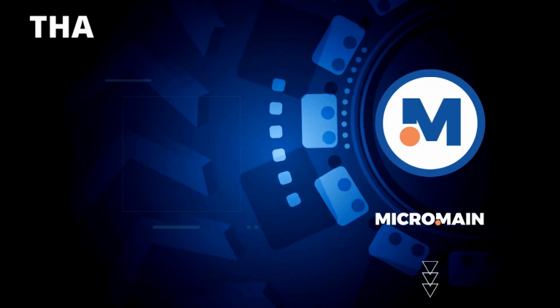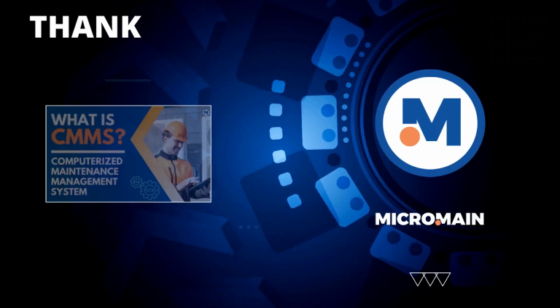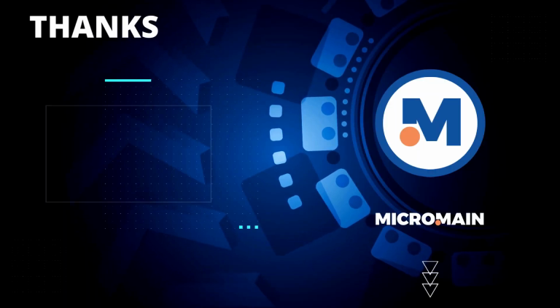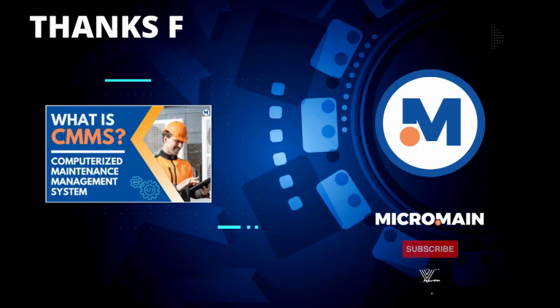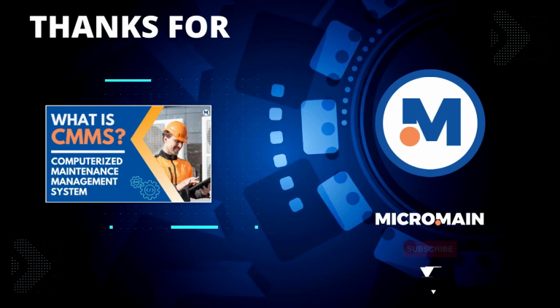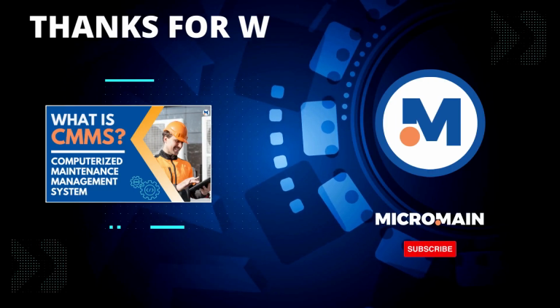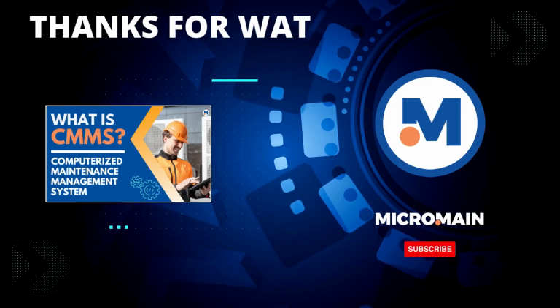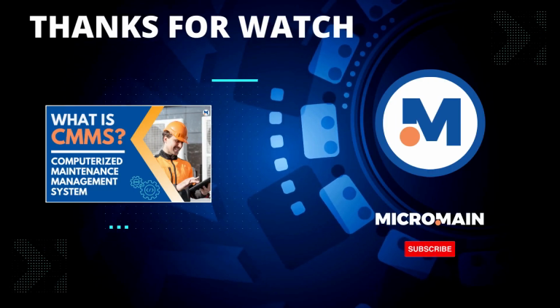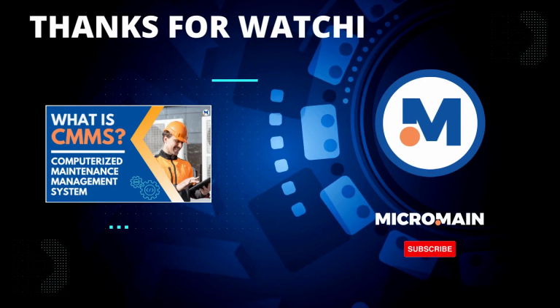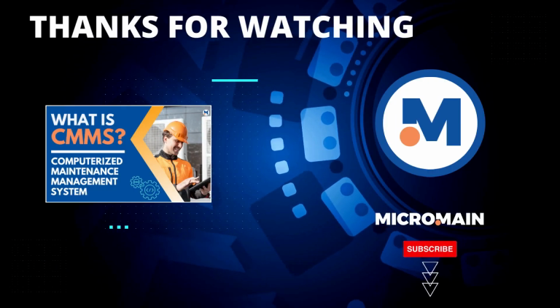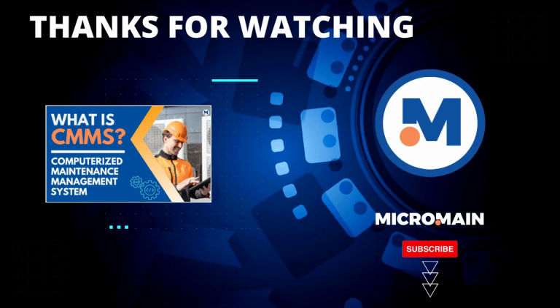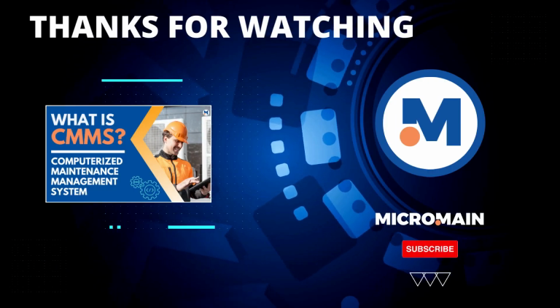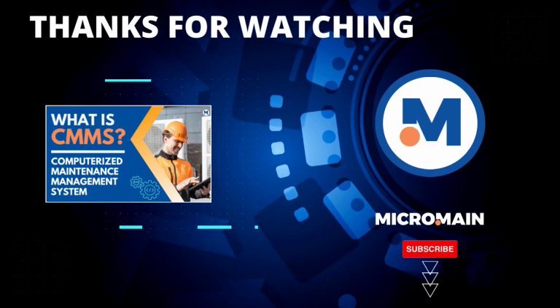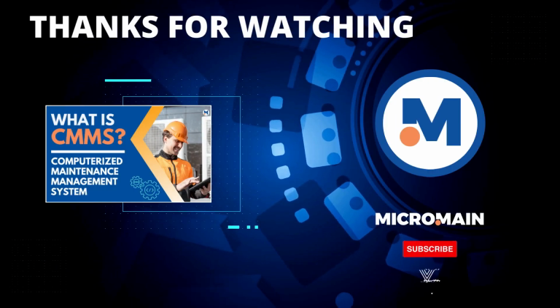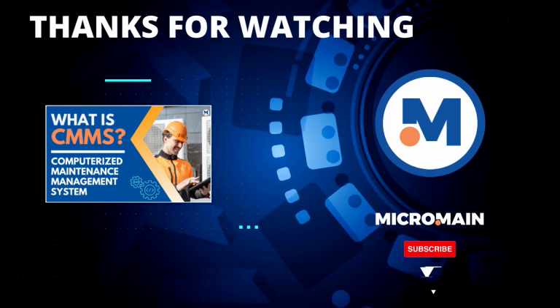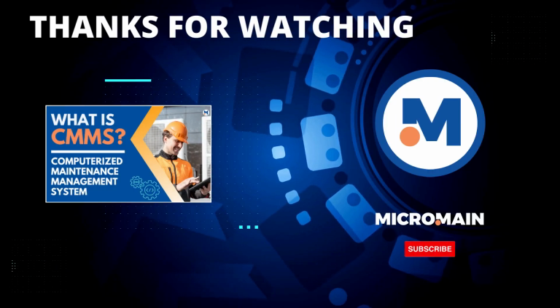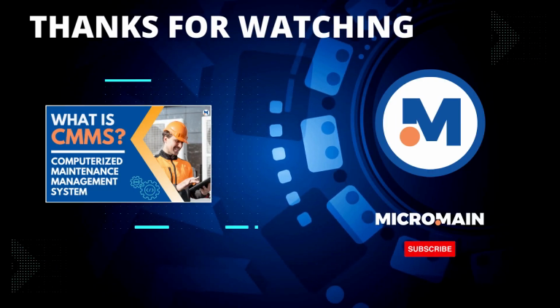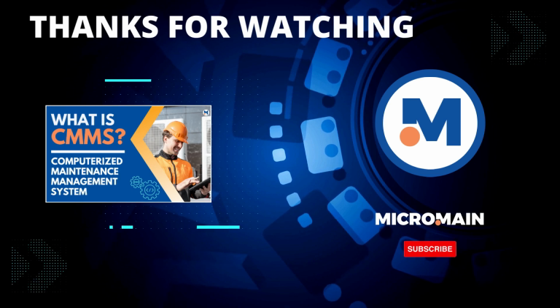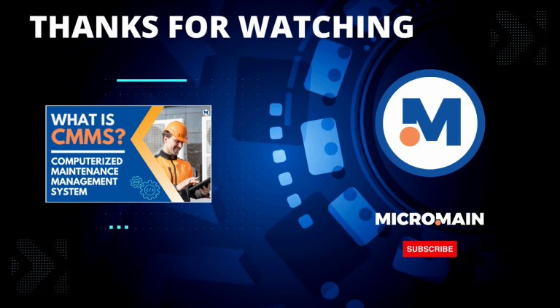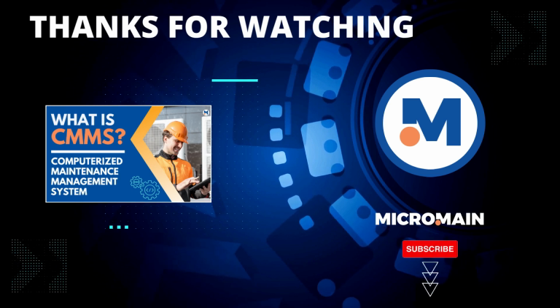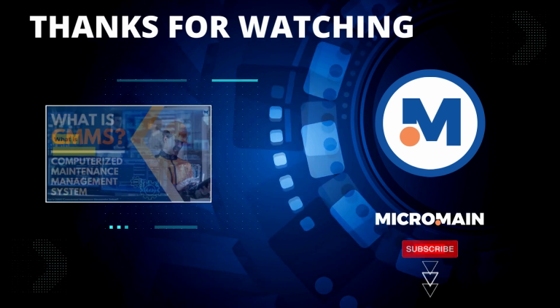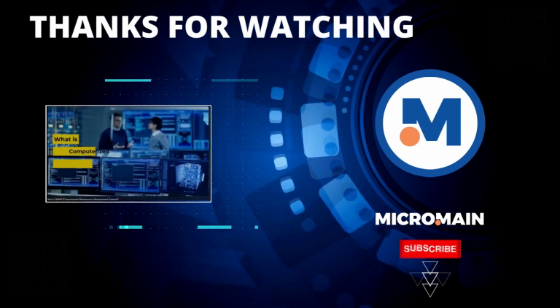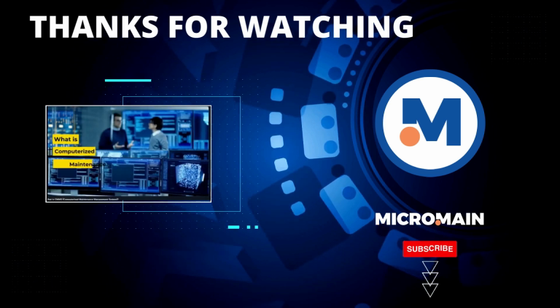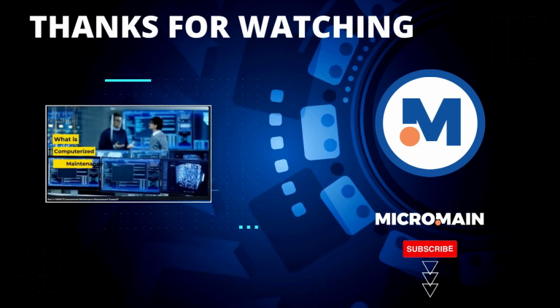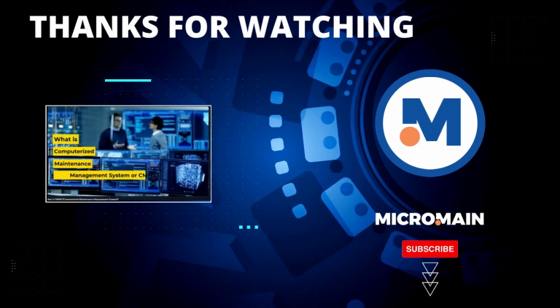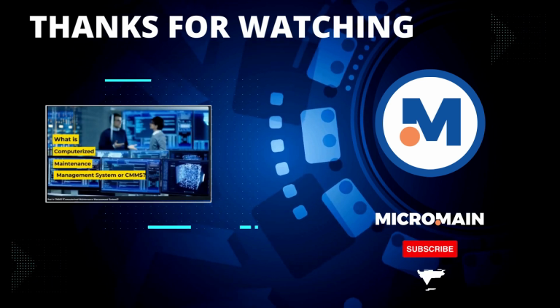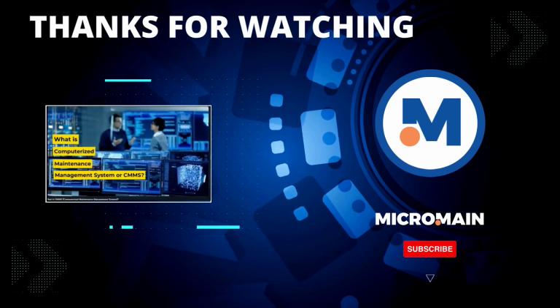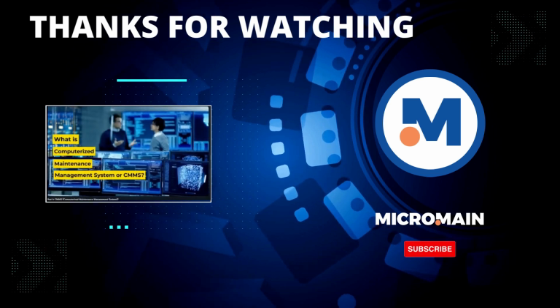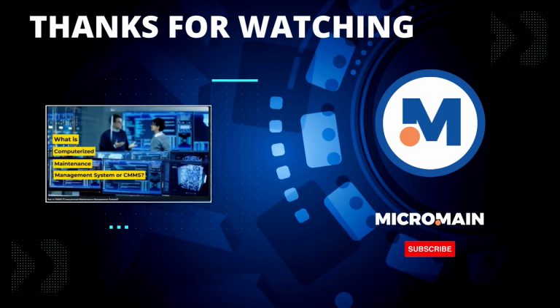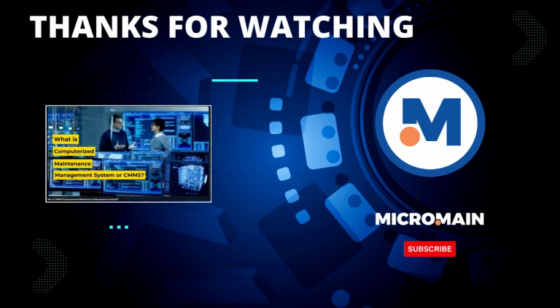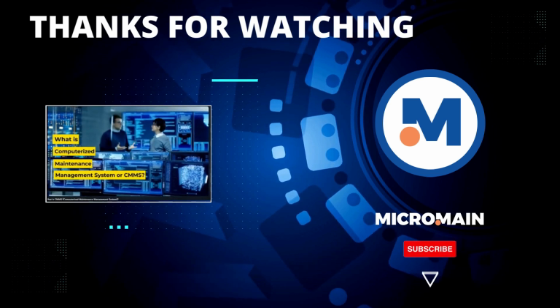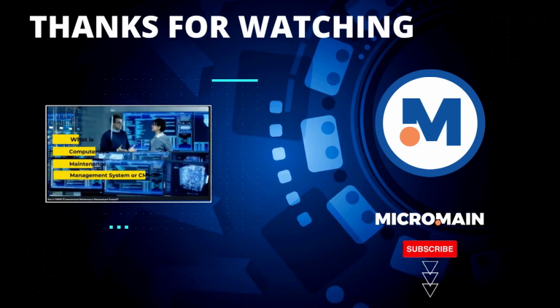Want more of this awesome content? Give us a thumbs up and hit that subscribe button so you never miss another video like this.